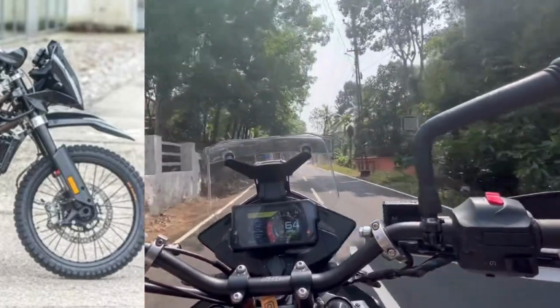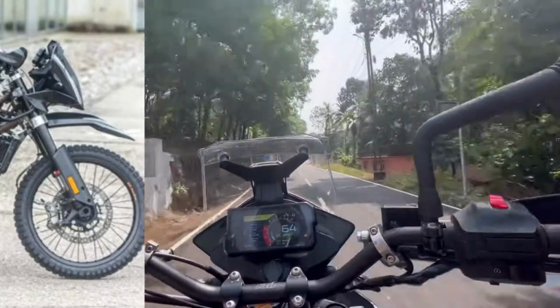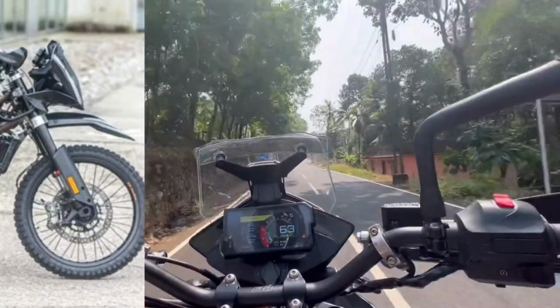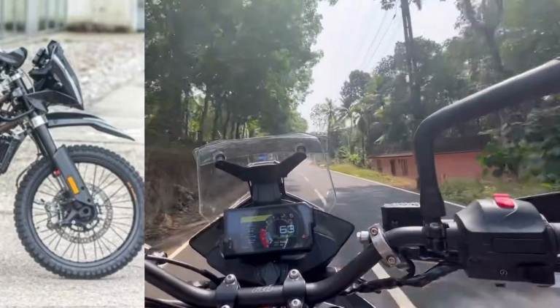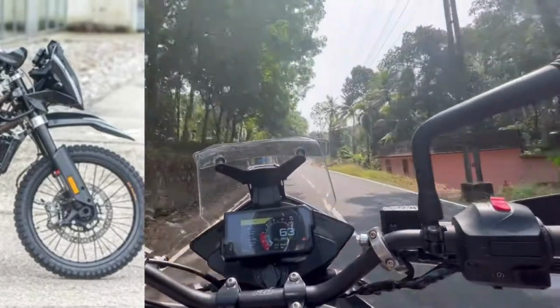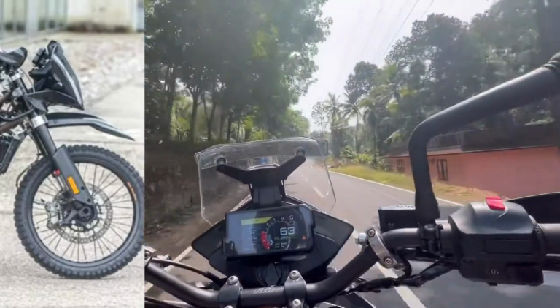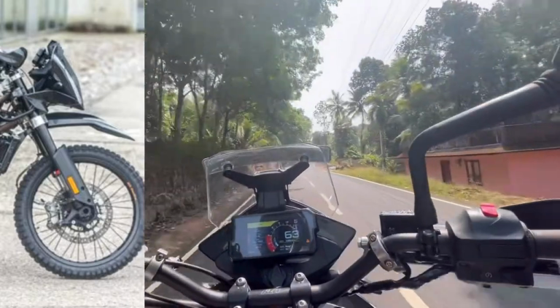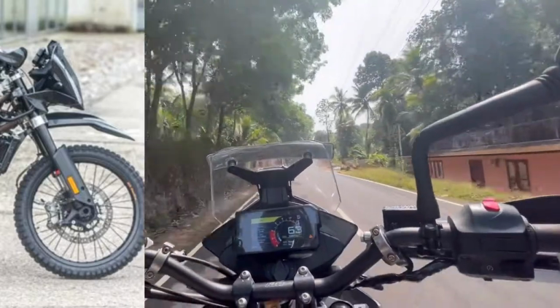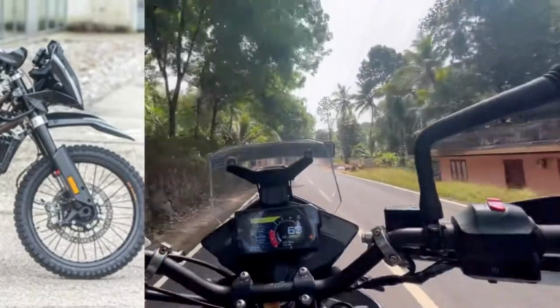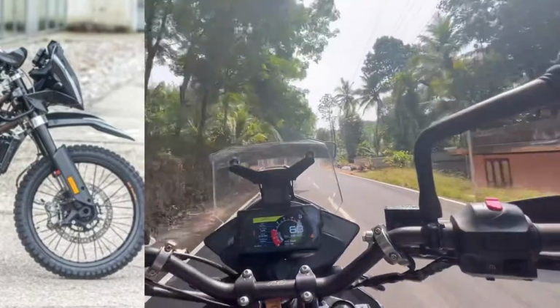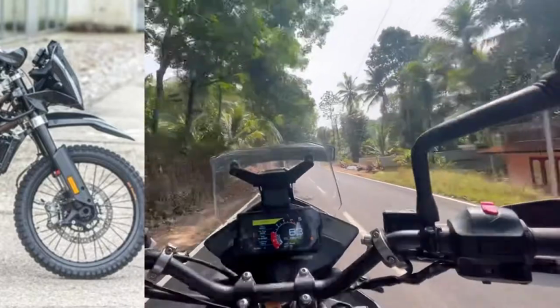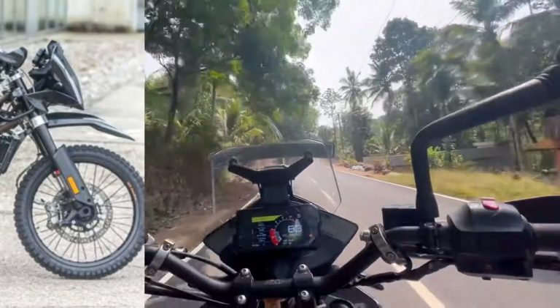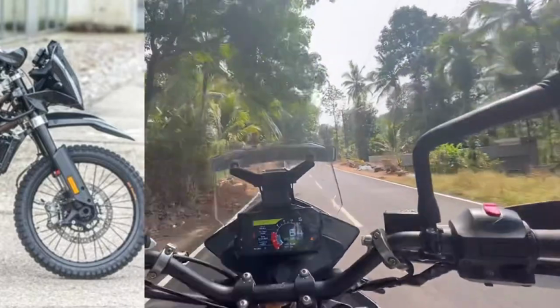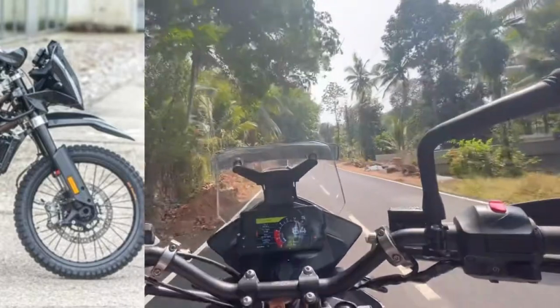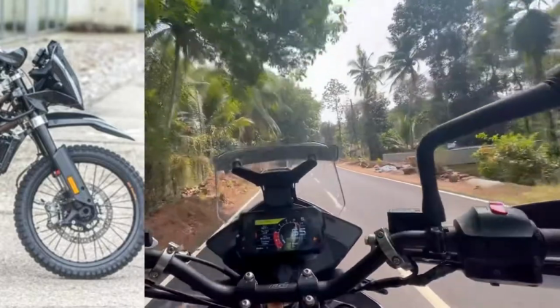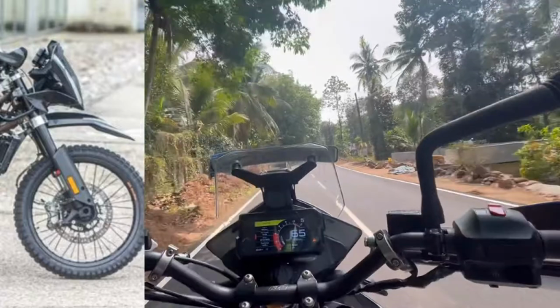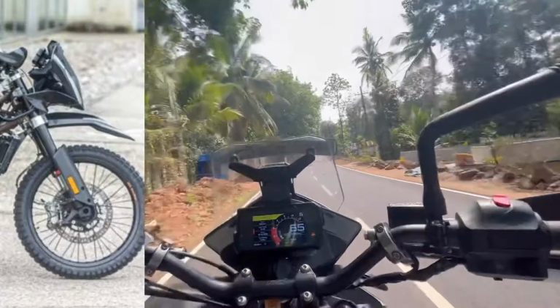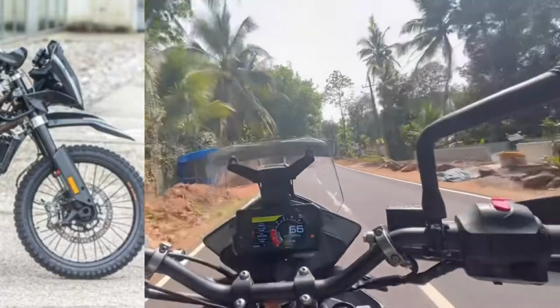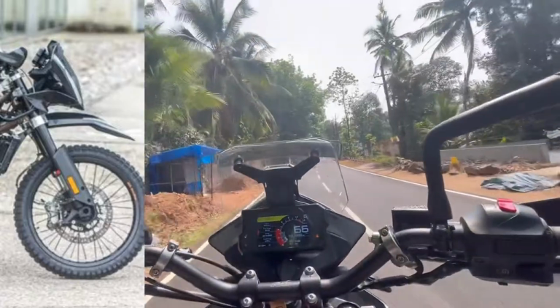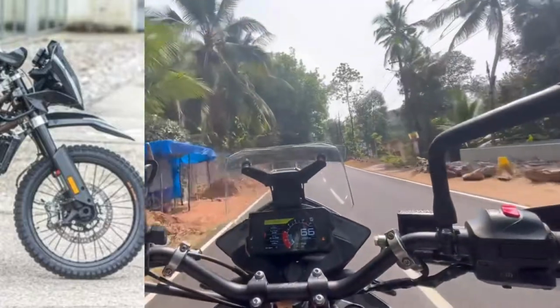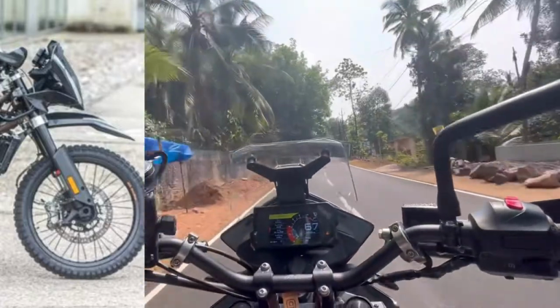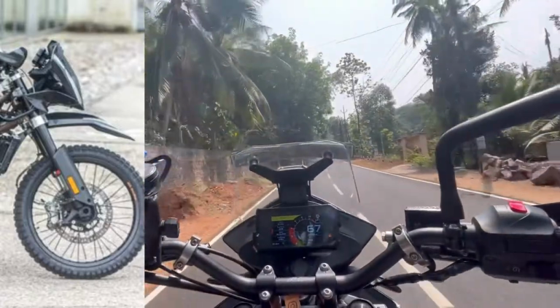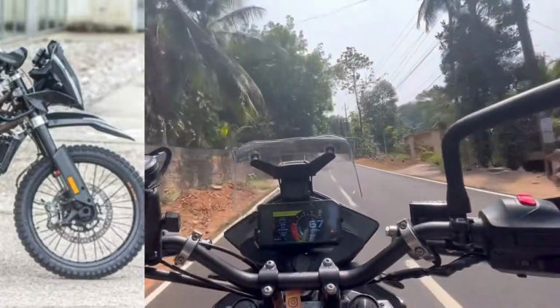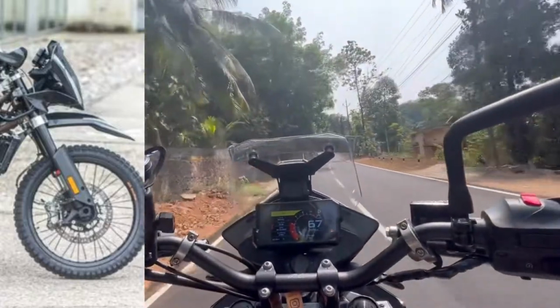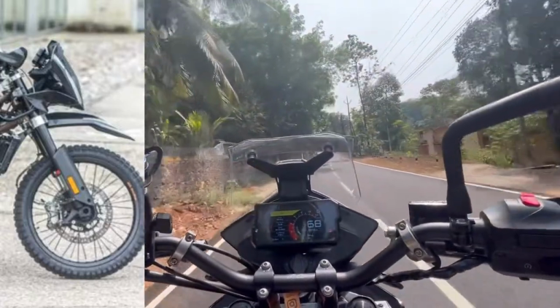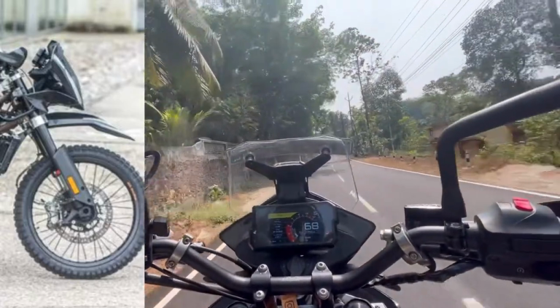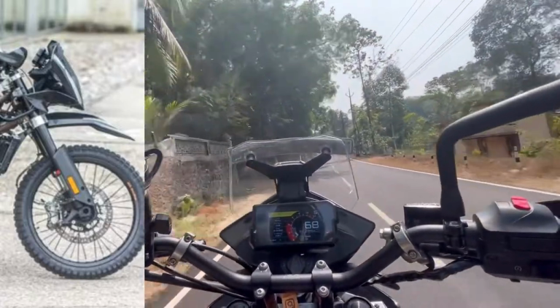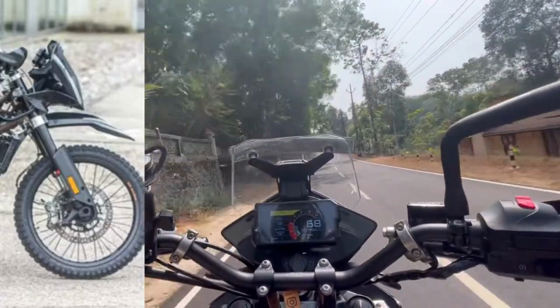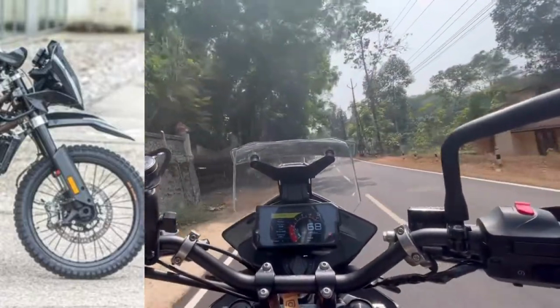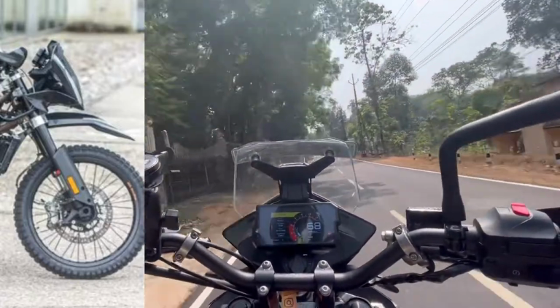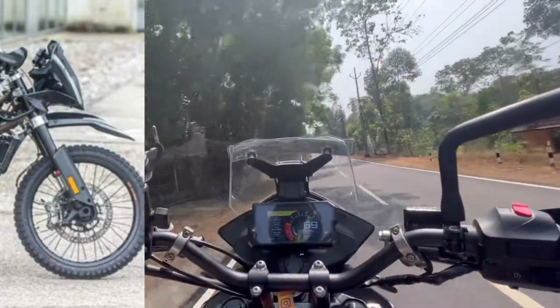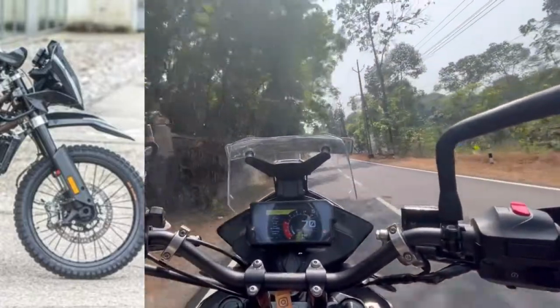The headlight is not the same between the two bikes. The Adventure 390 does have a meter console.